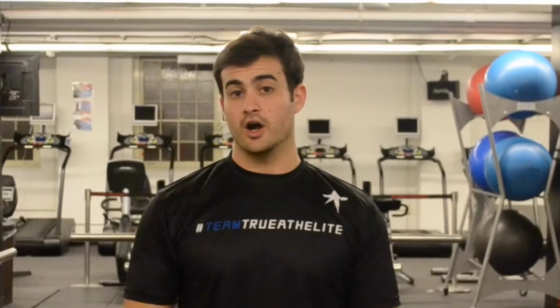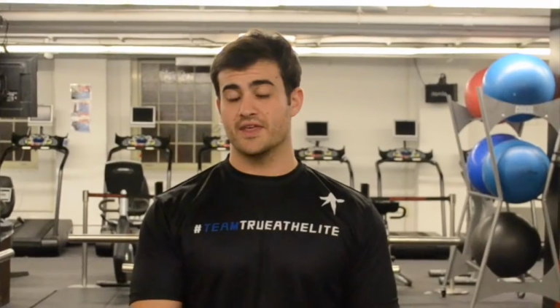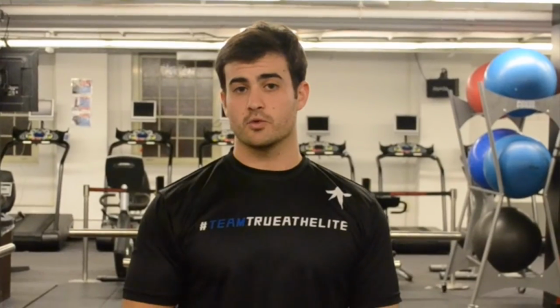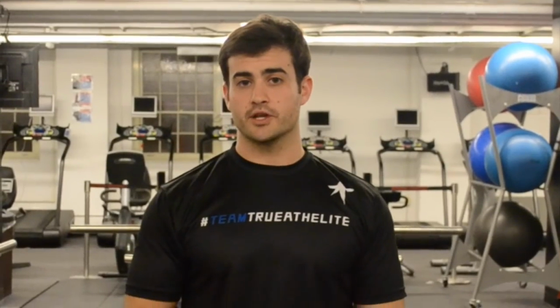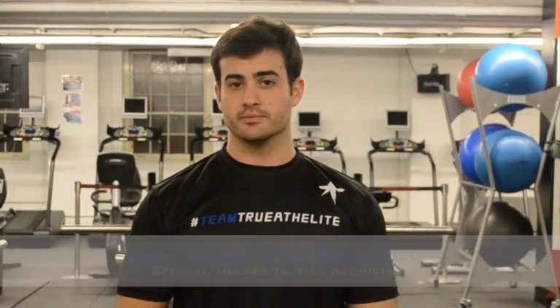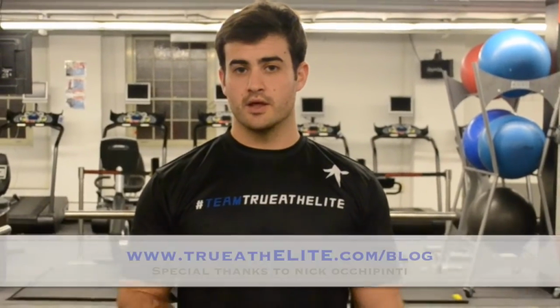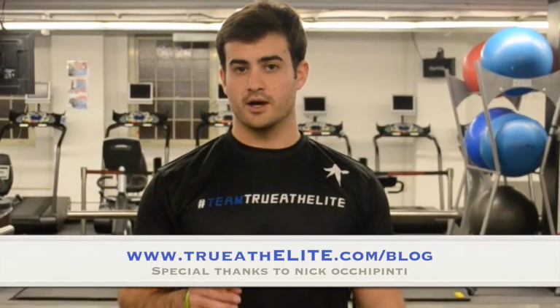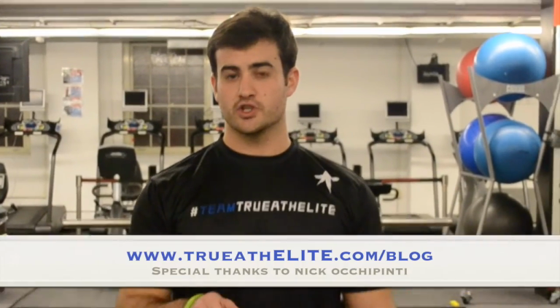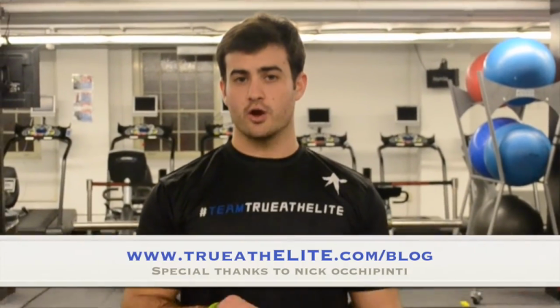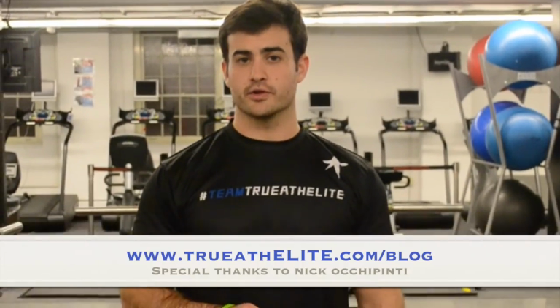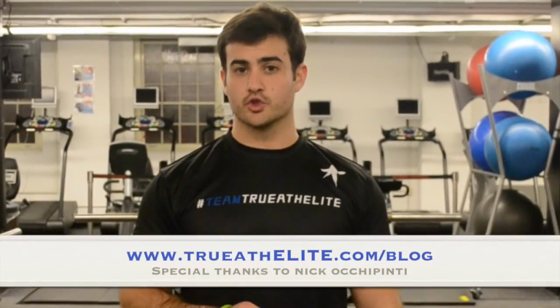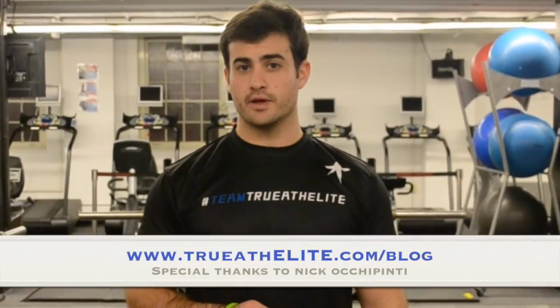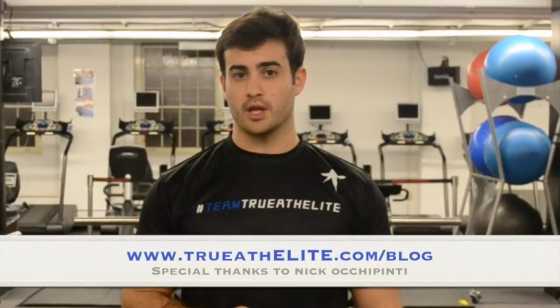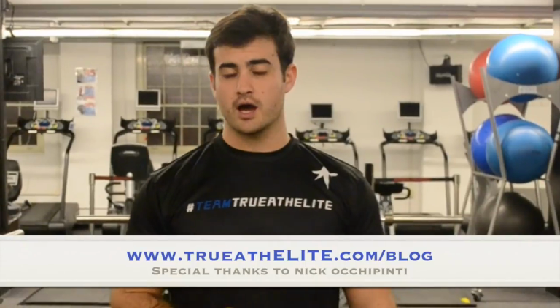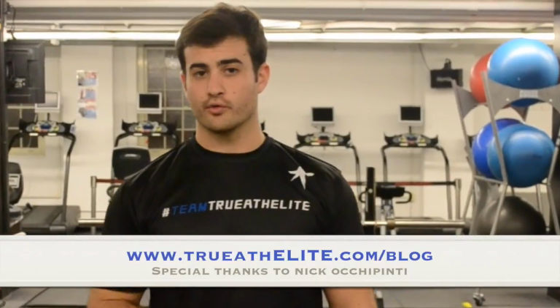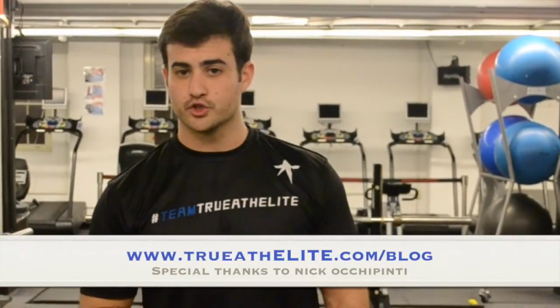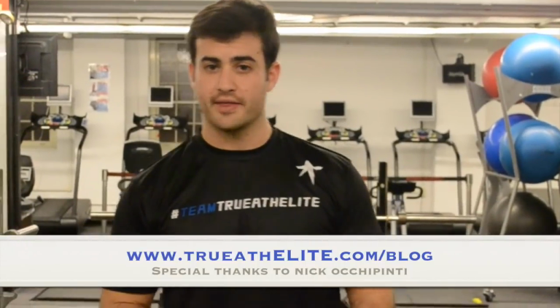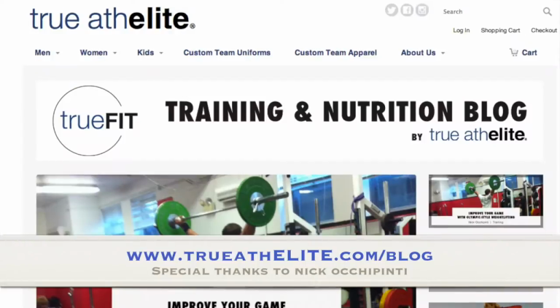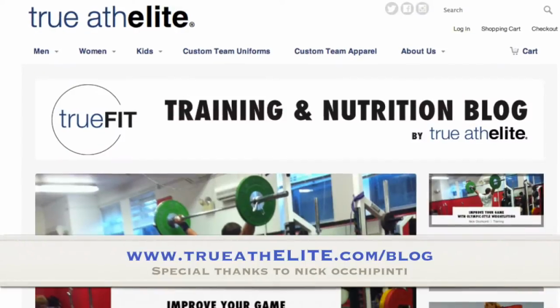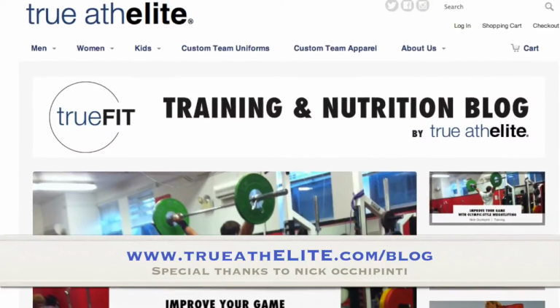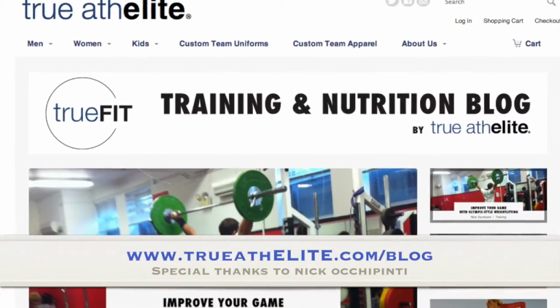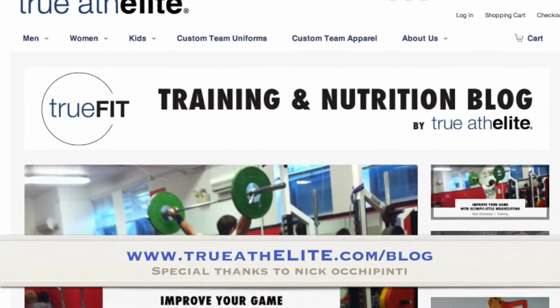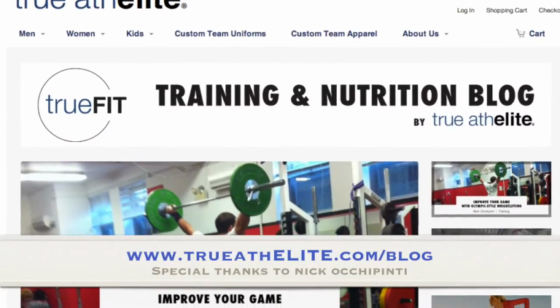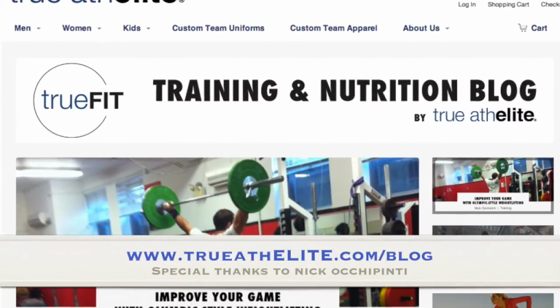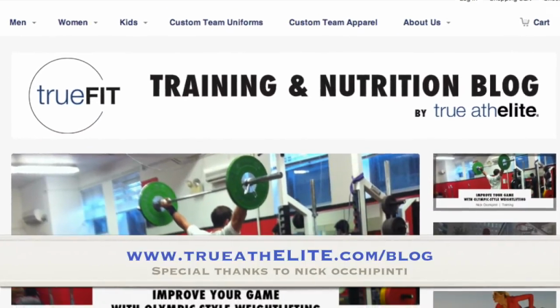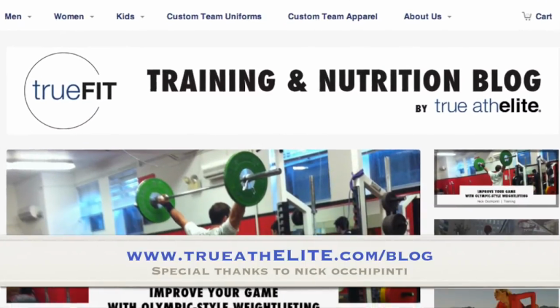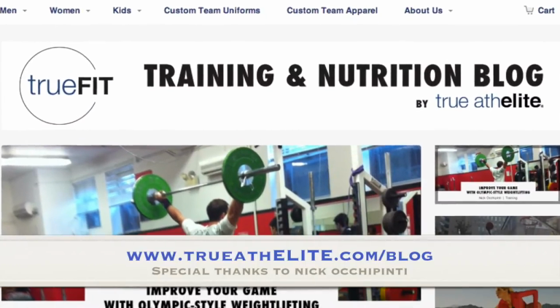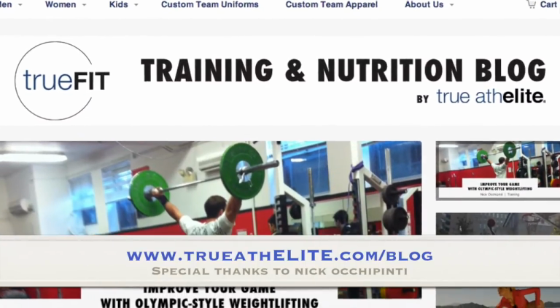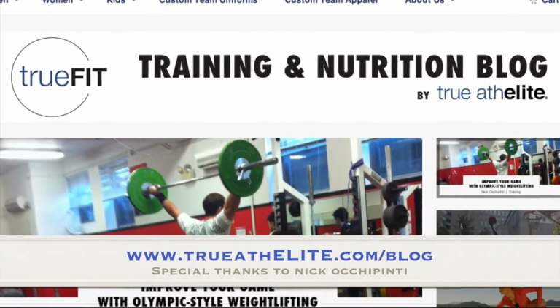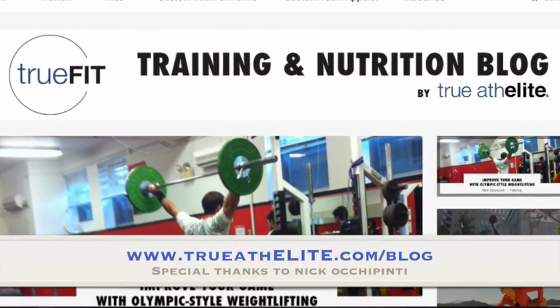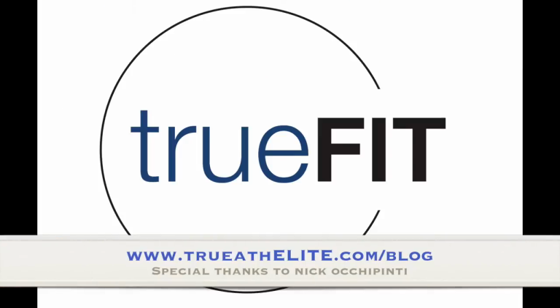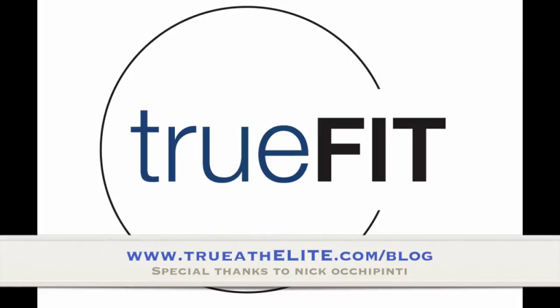Thanks for watching. Make sure you head over to the True Athlete blog at trueathlete.com for more videos and articles on ways to improve your basketball performance.